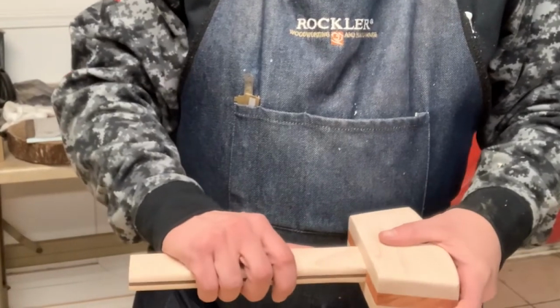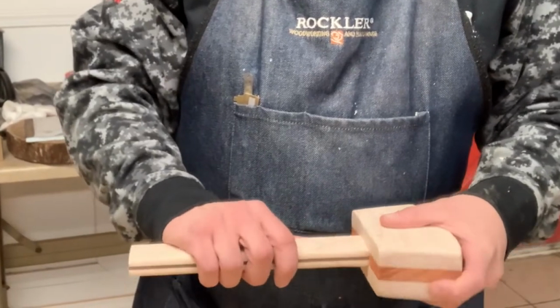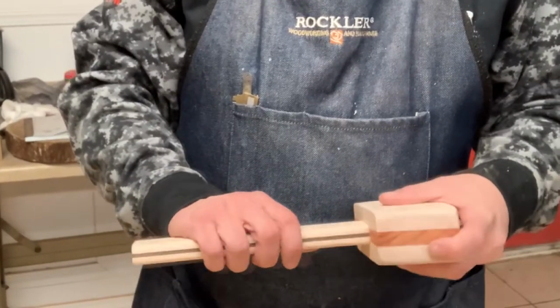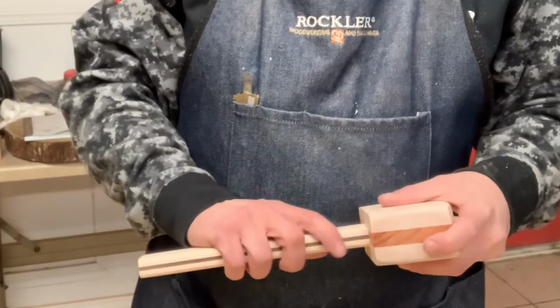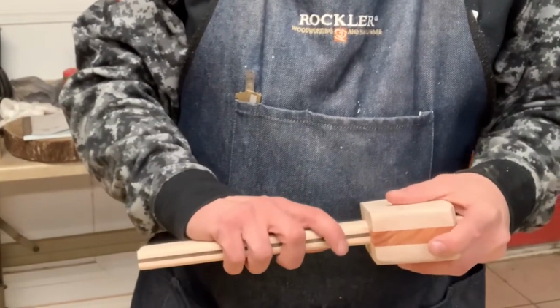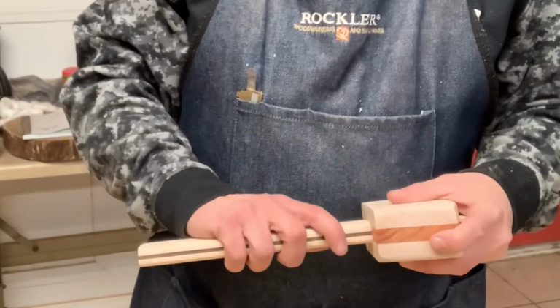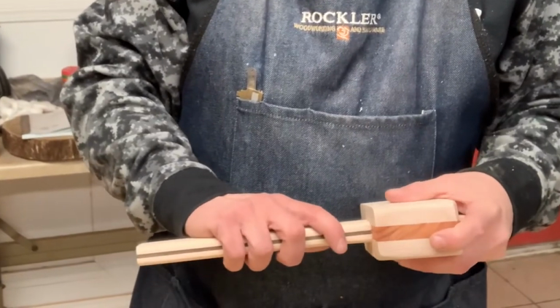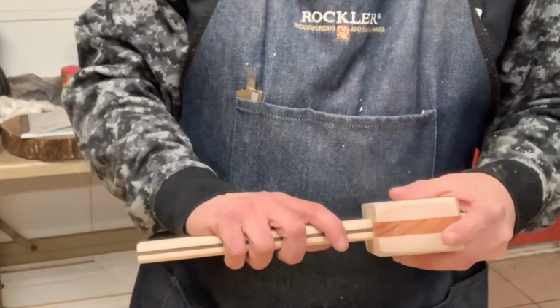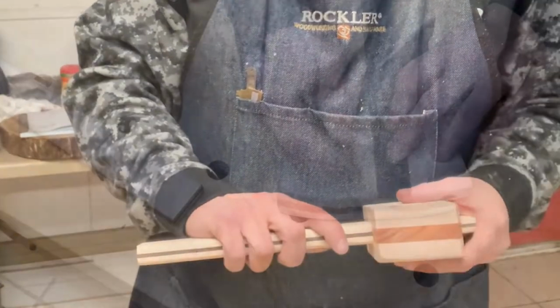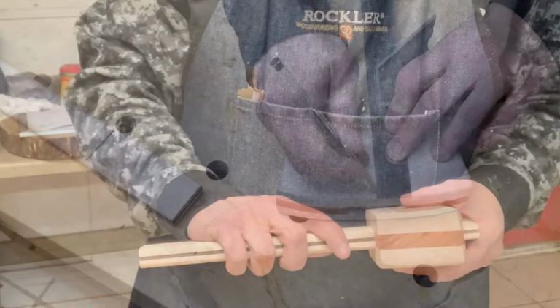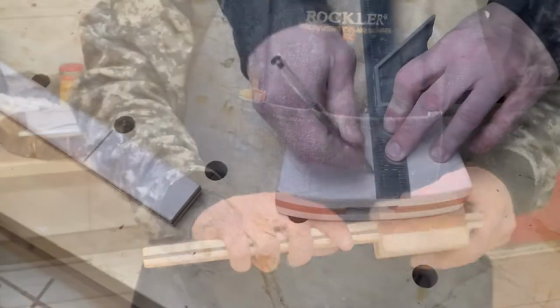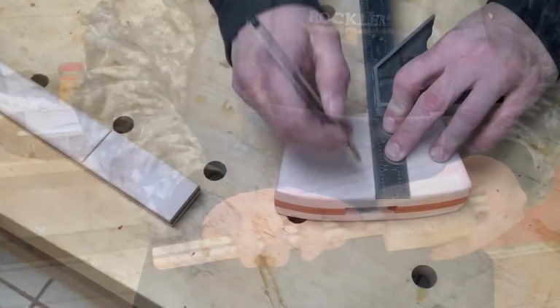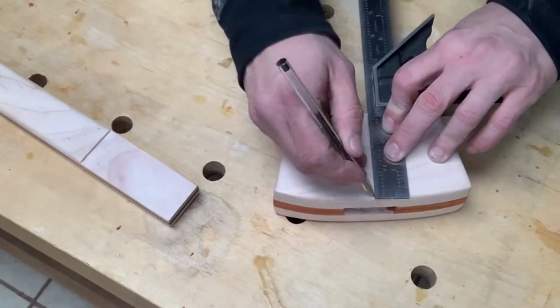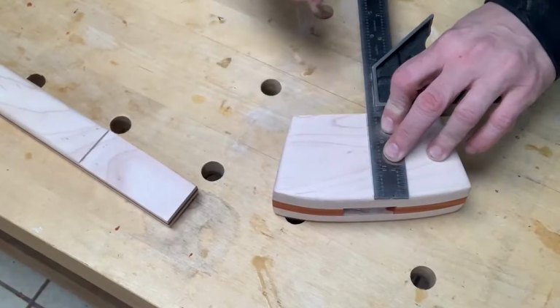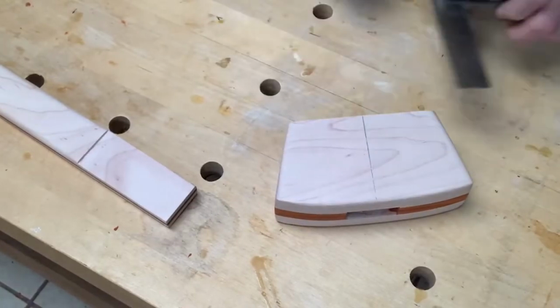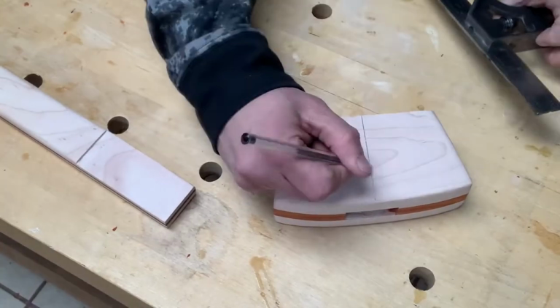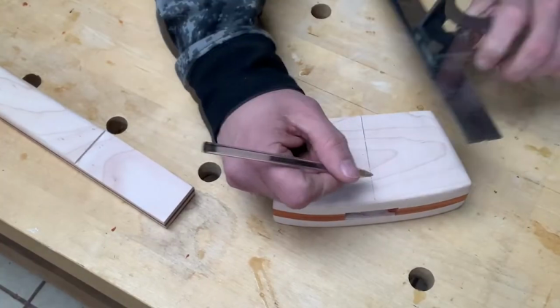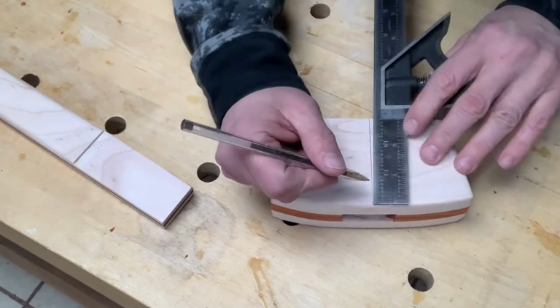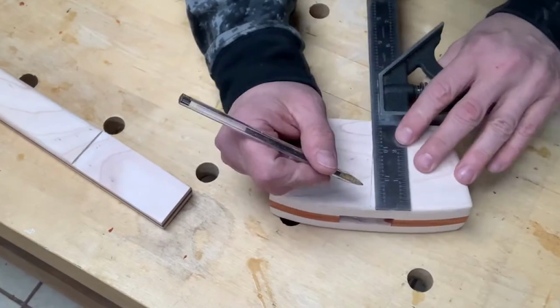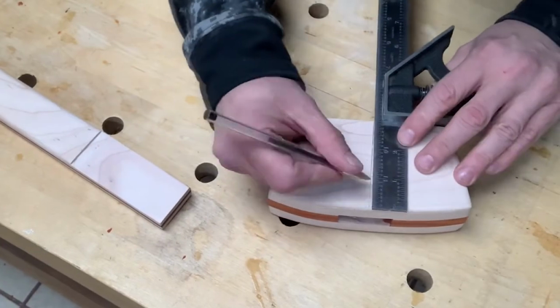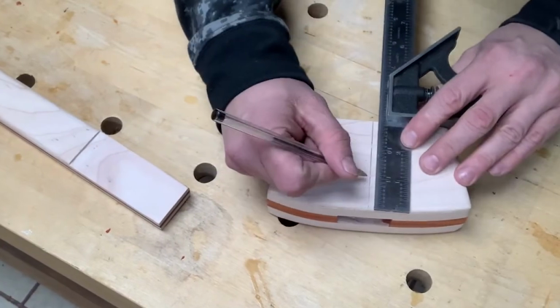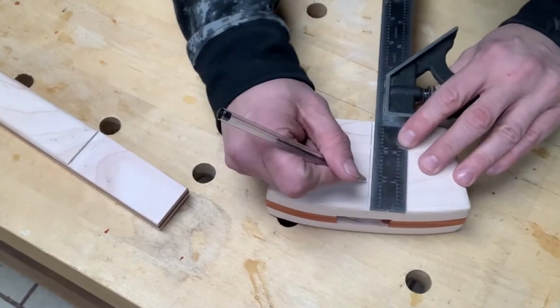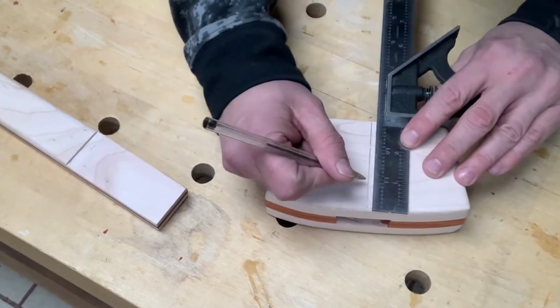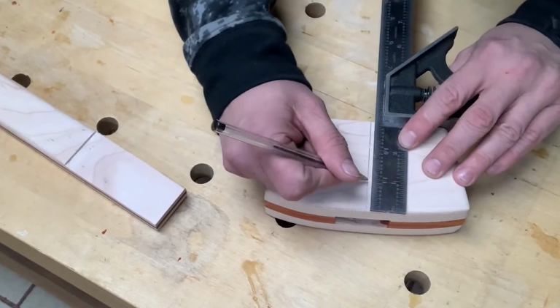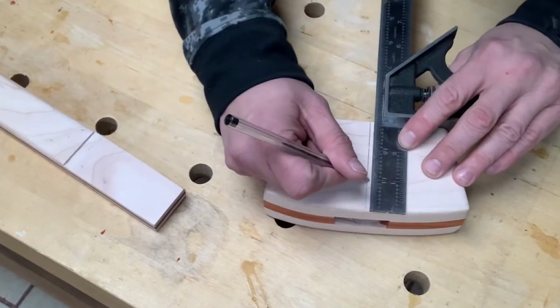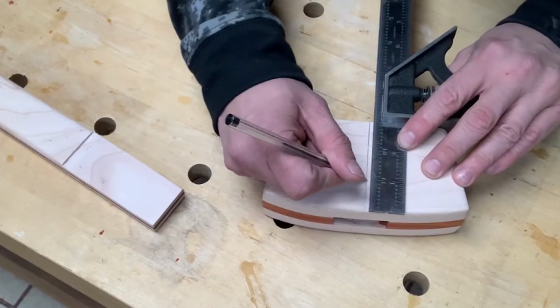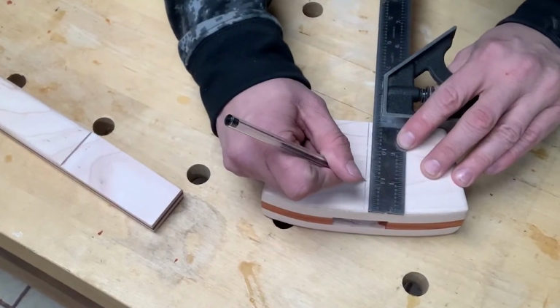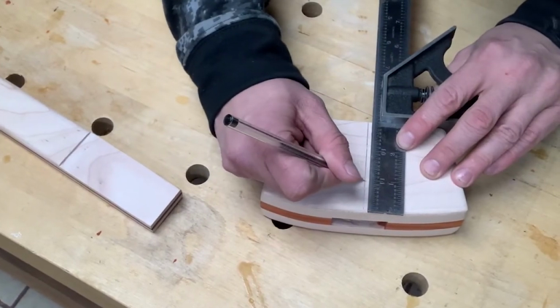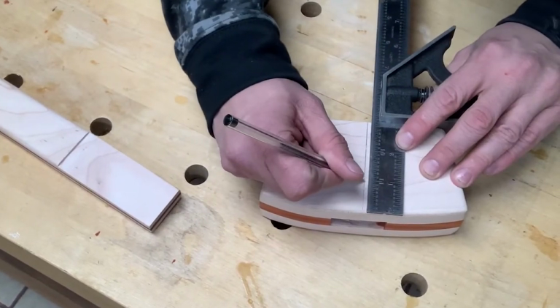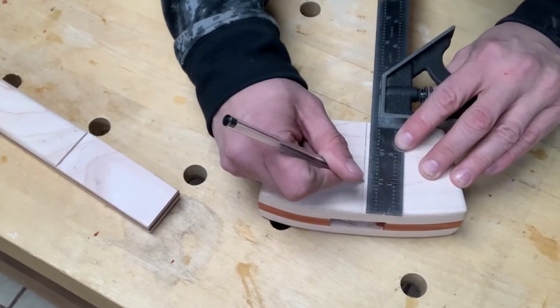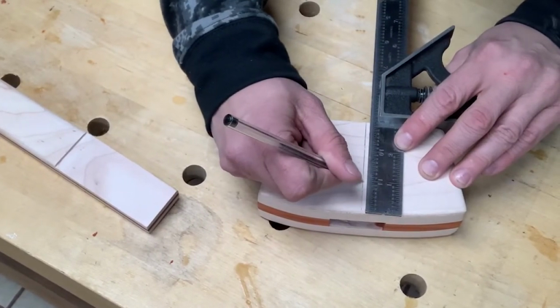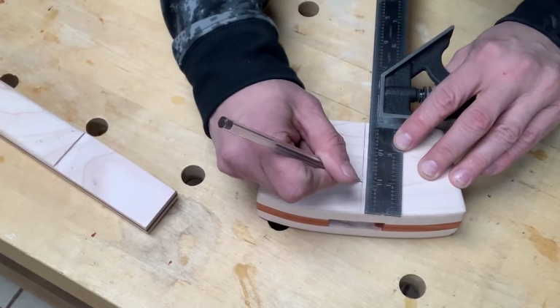The mortise and tenon is a great joint. One of my favorite tricks is to draw bore this joint, as done in my mallet build.